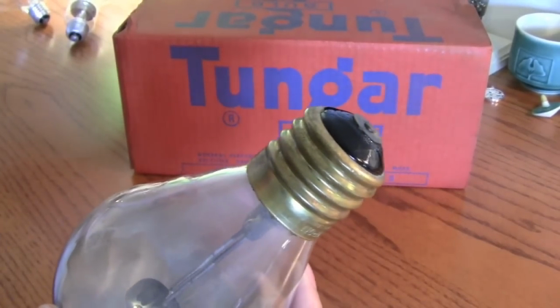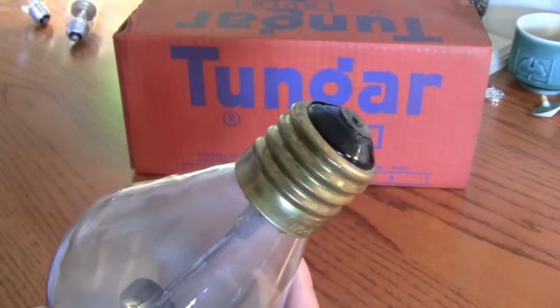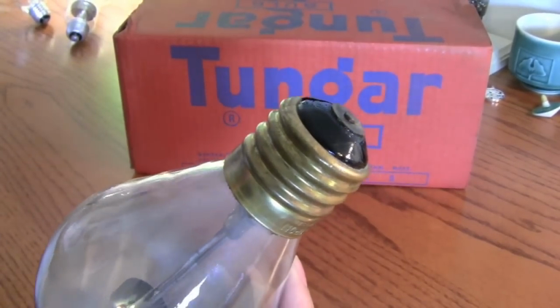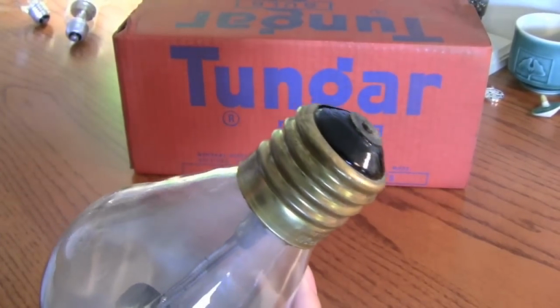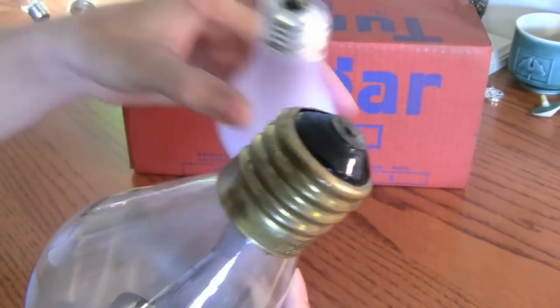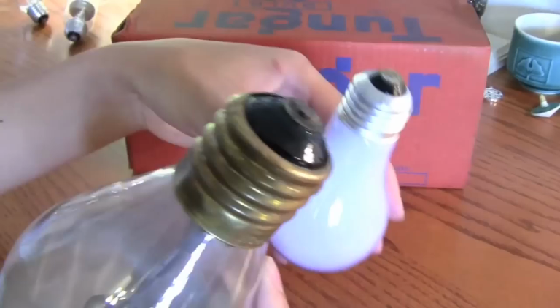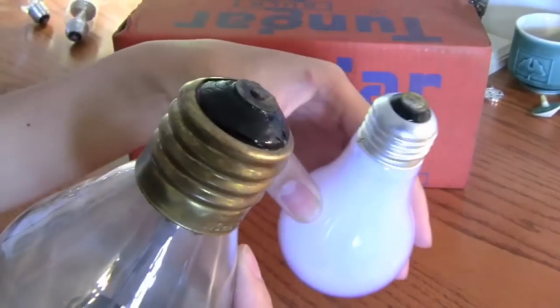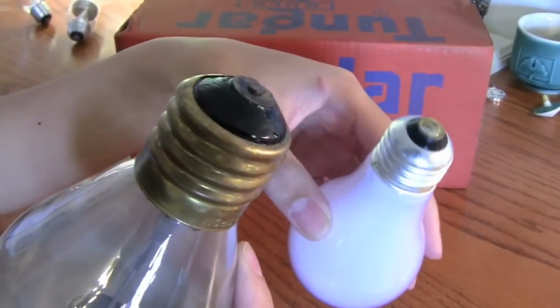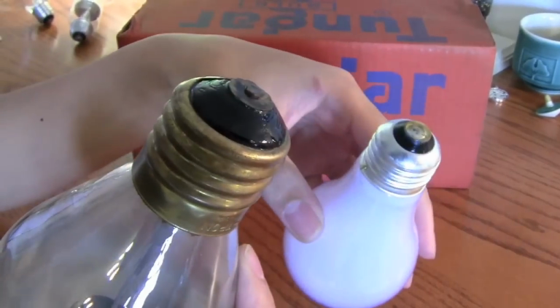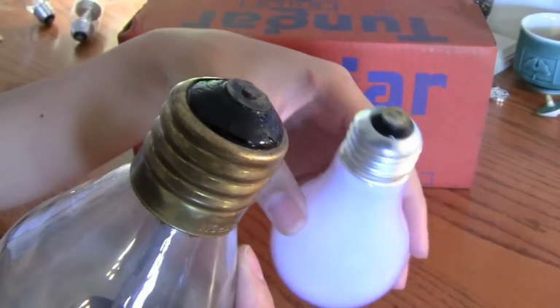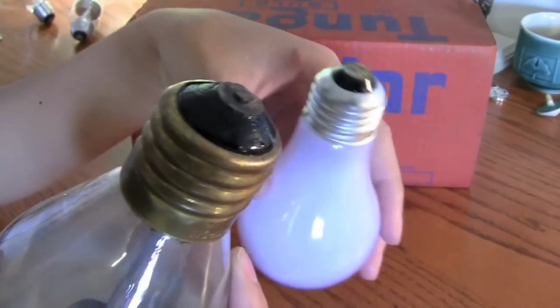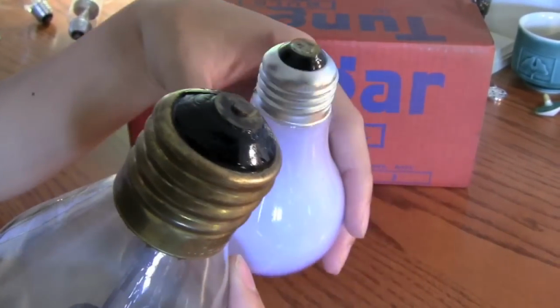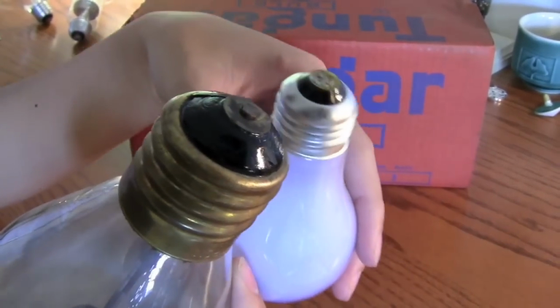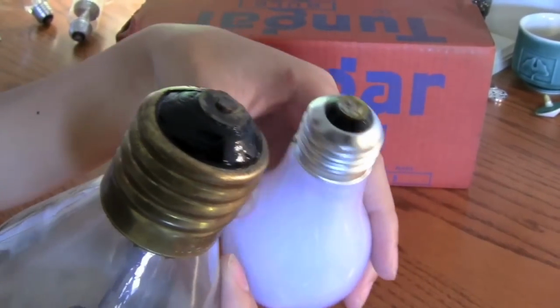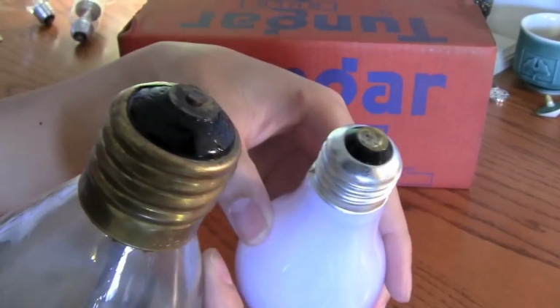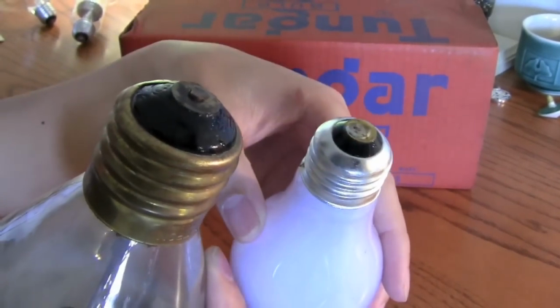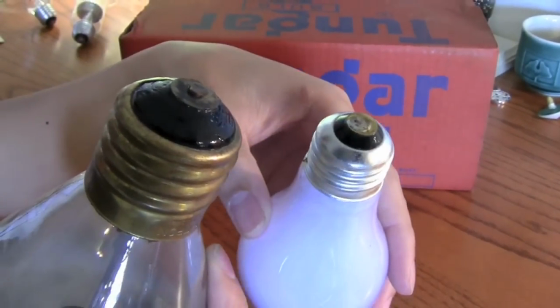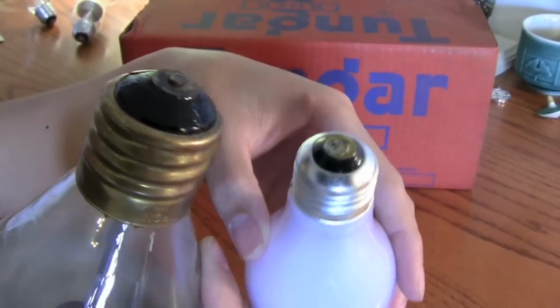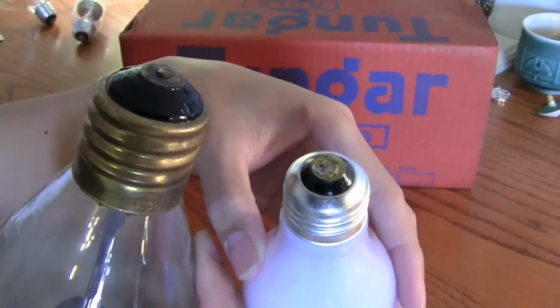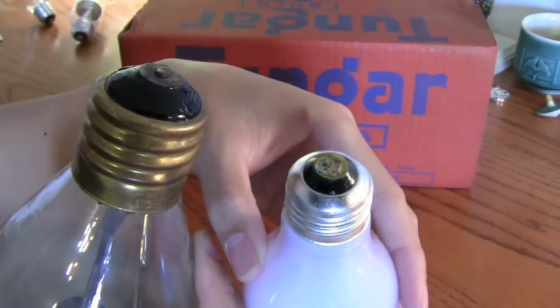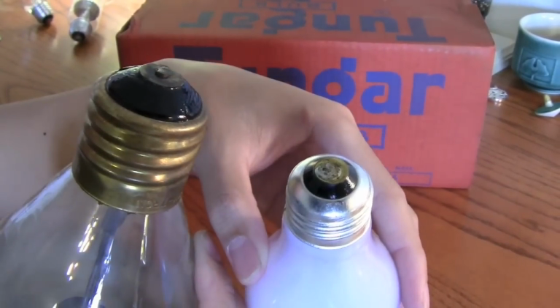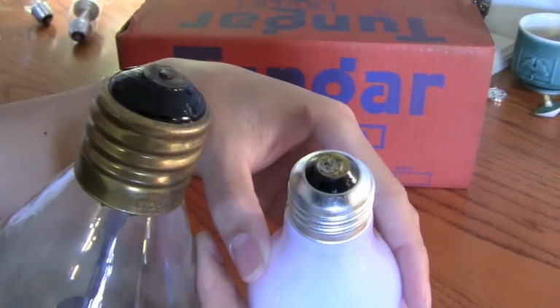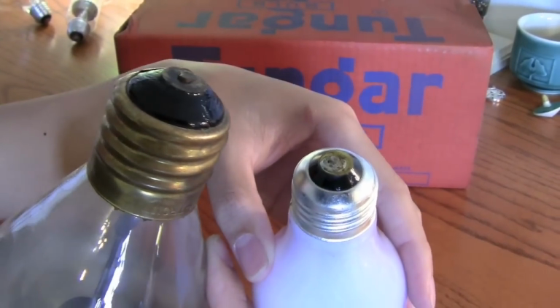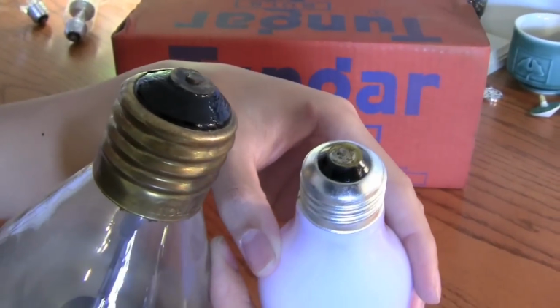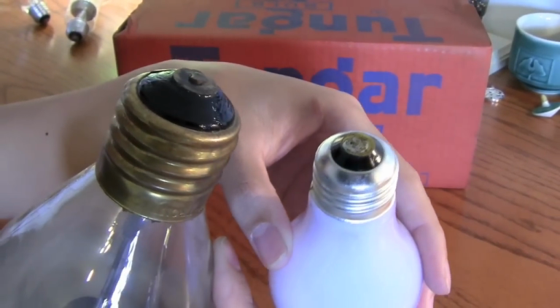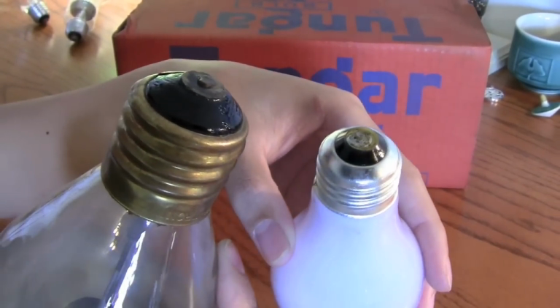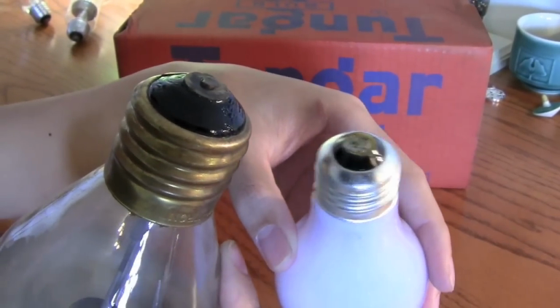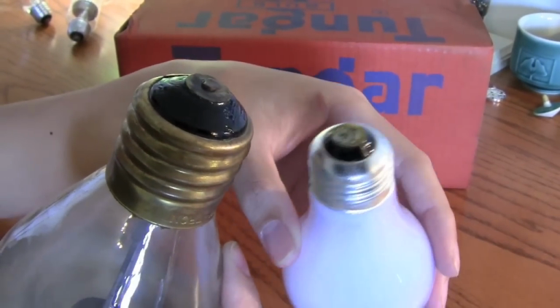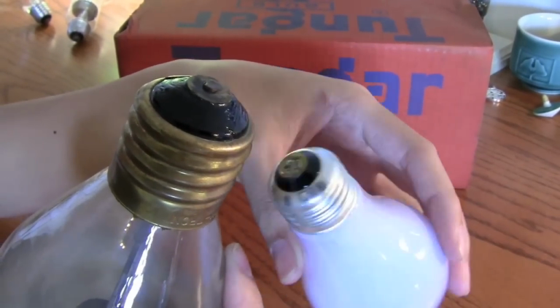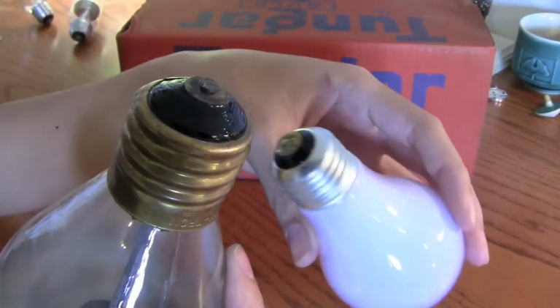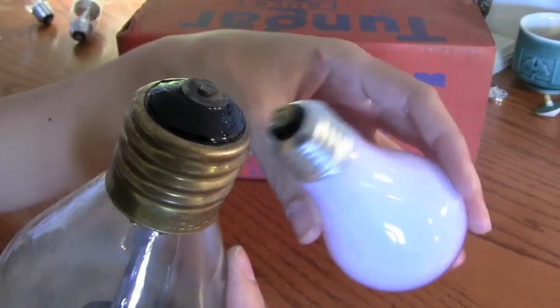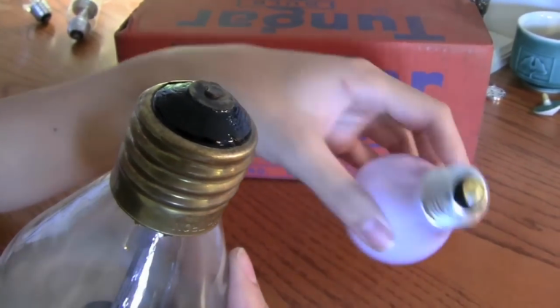Here's the size comparison to a regular bulb — they're a lot bigger.